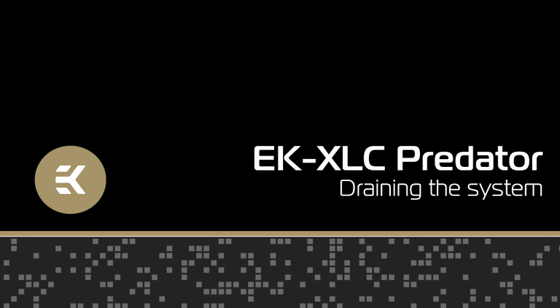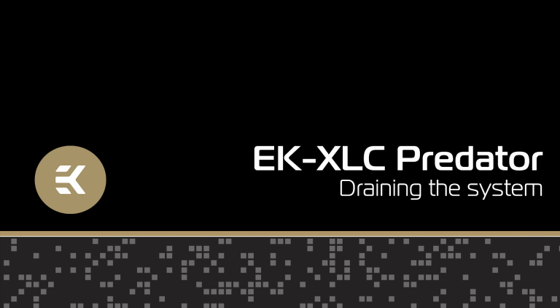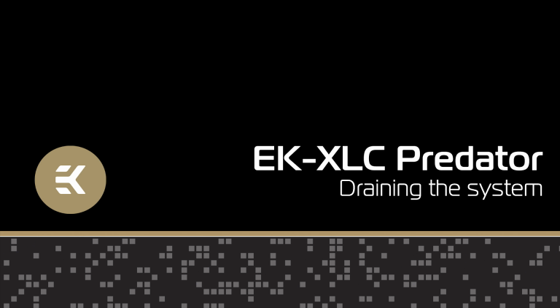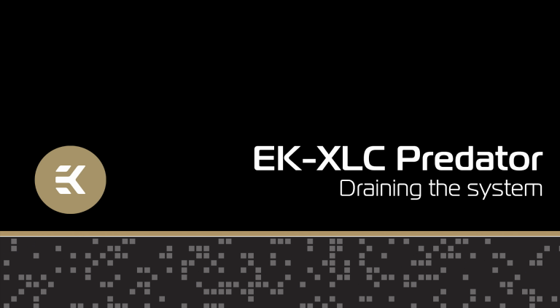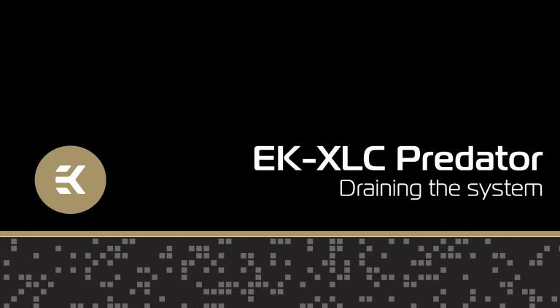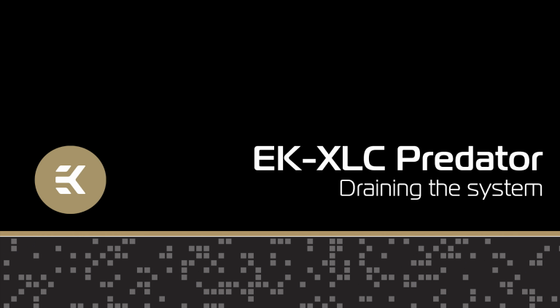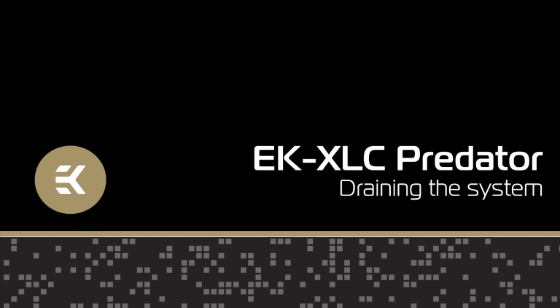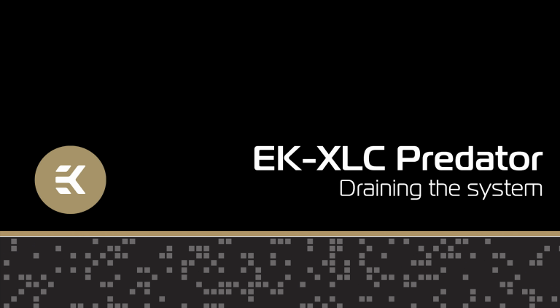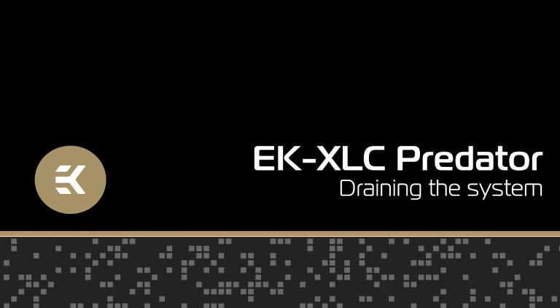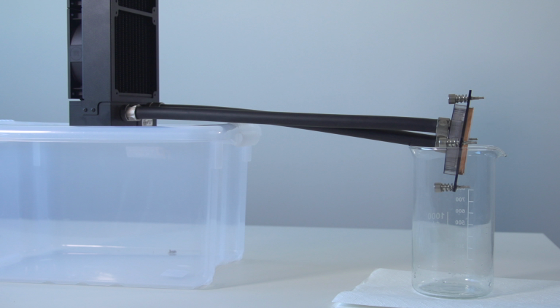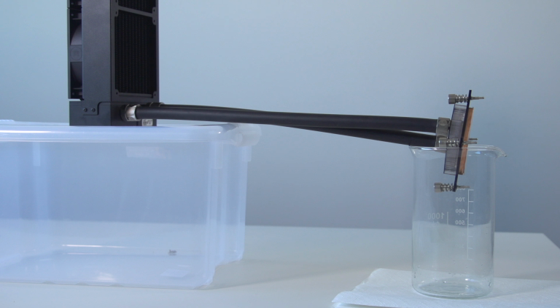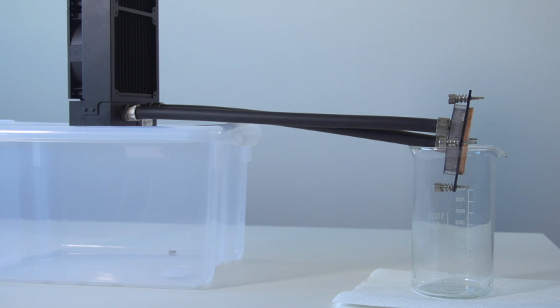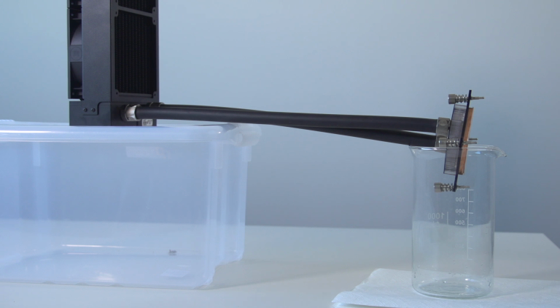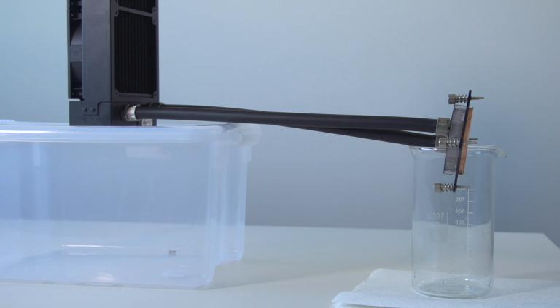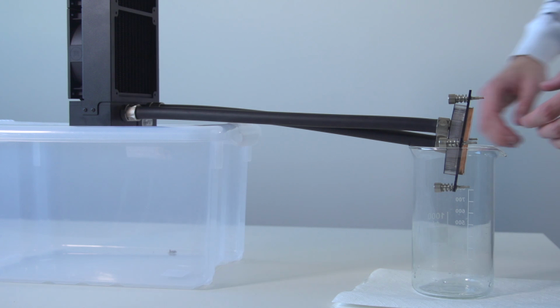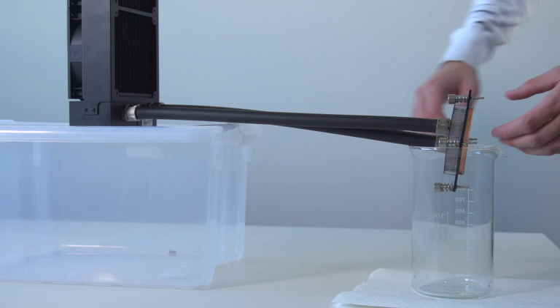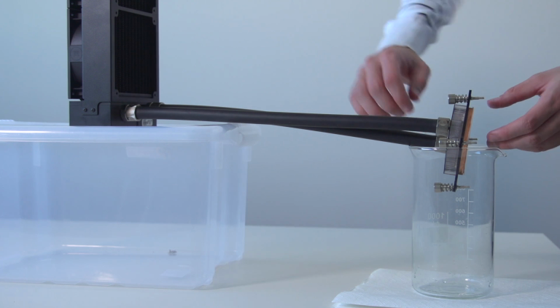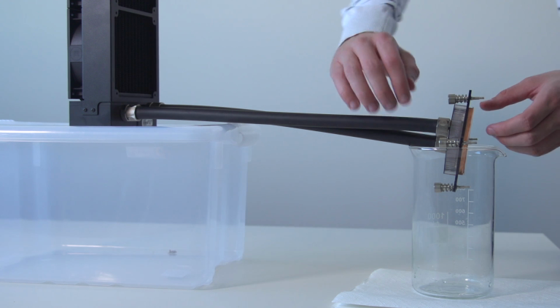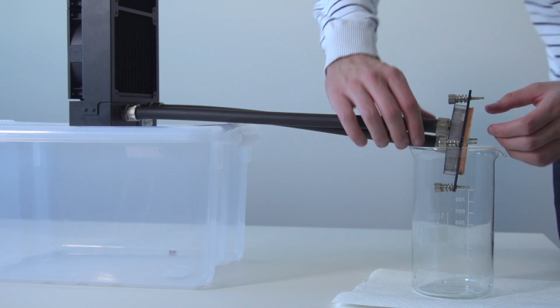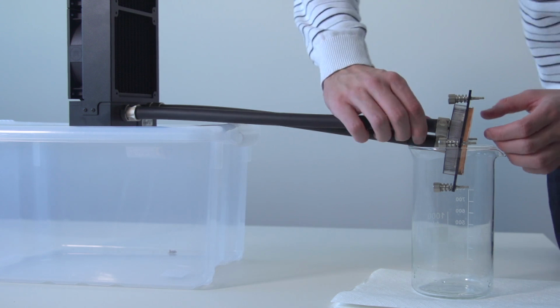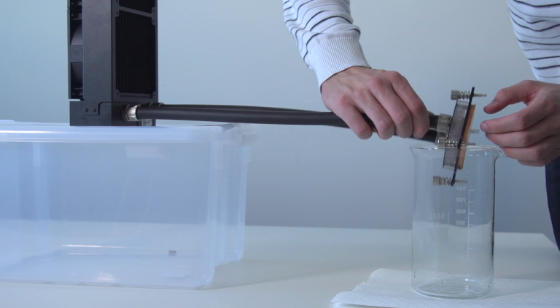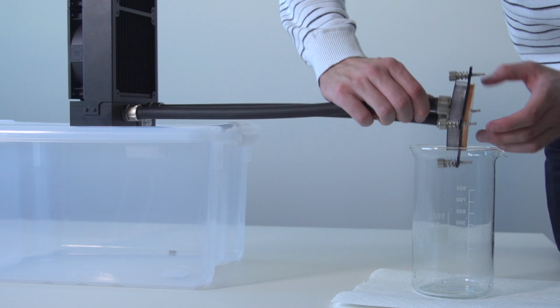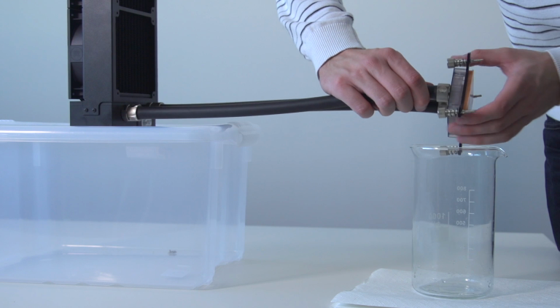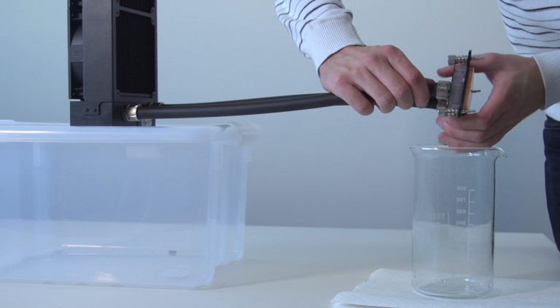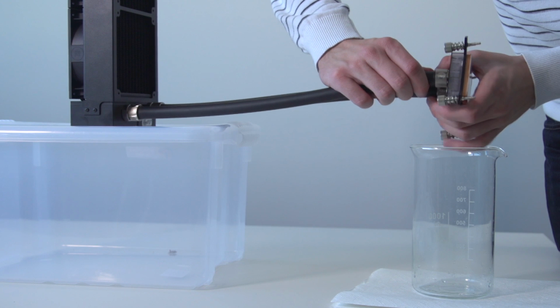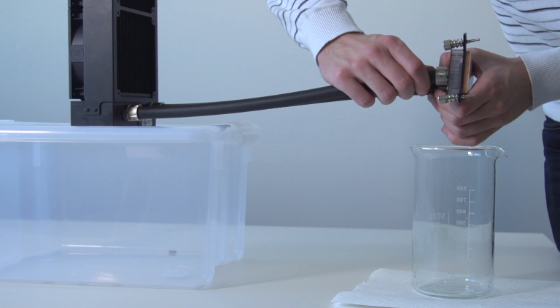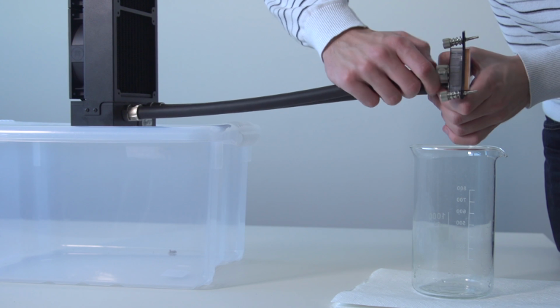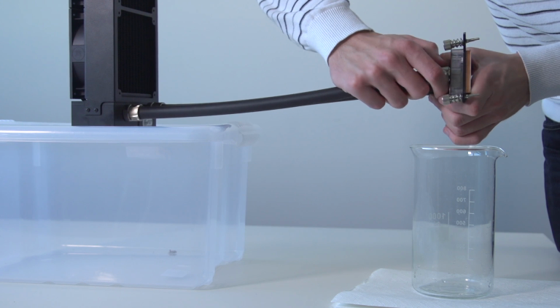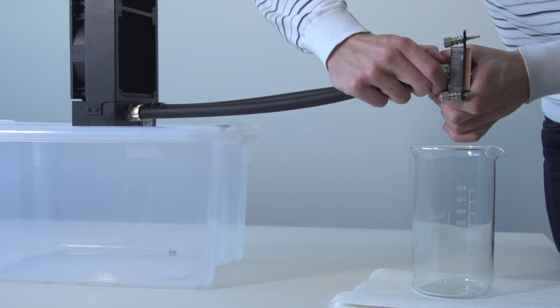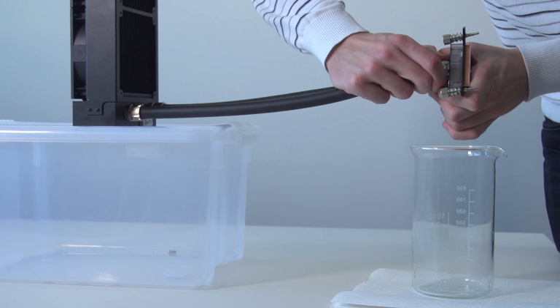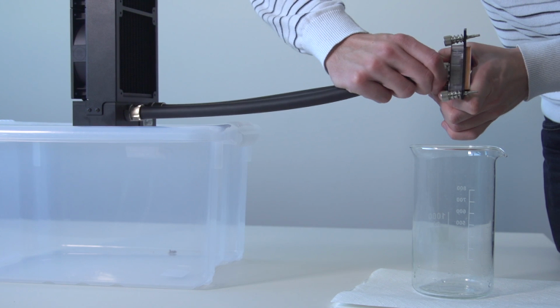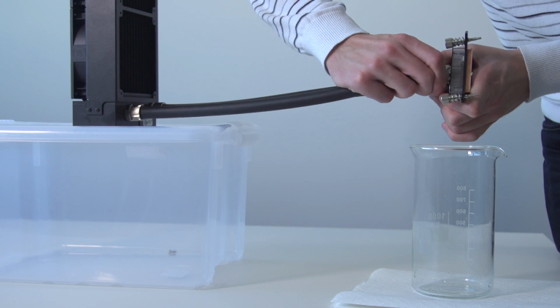Before draining the Predator, please remove it from your computer chassis with all cables disconnected.